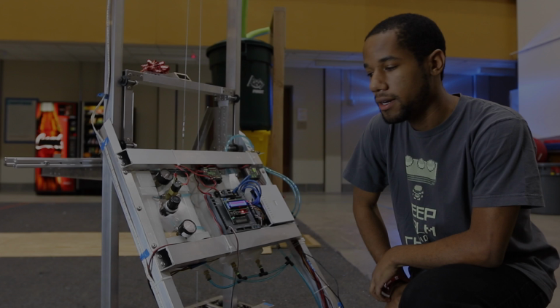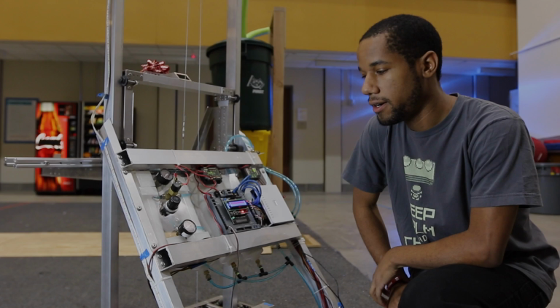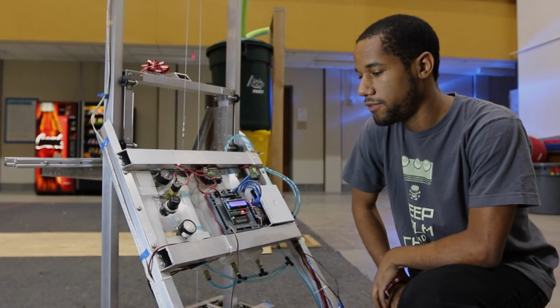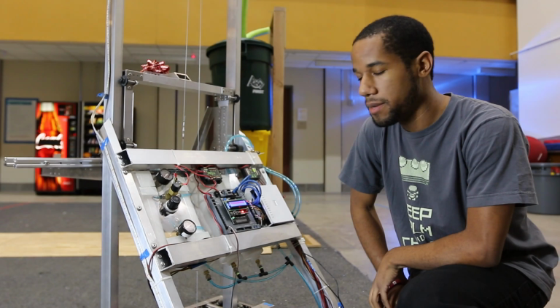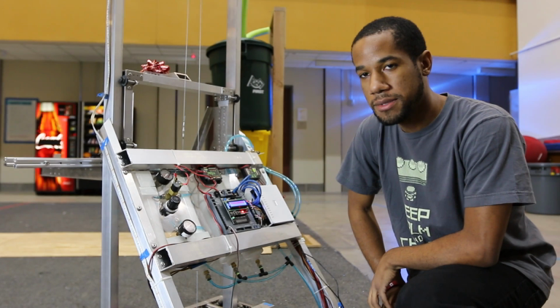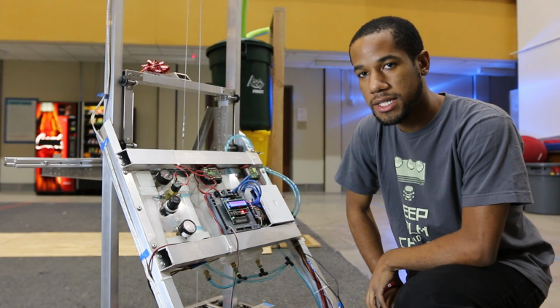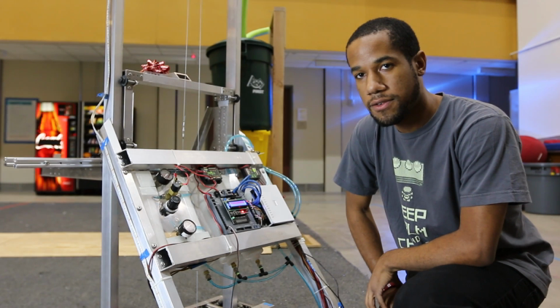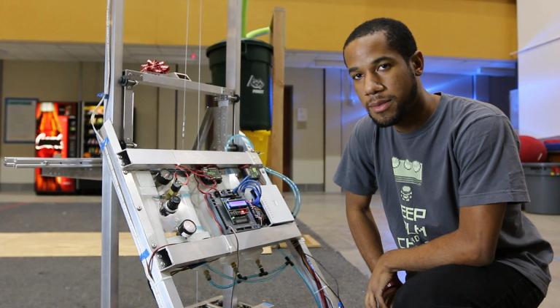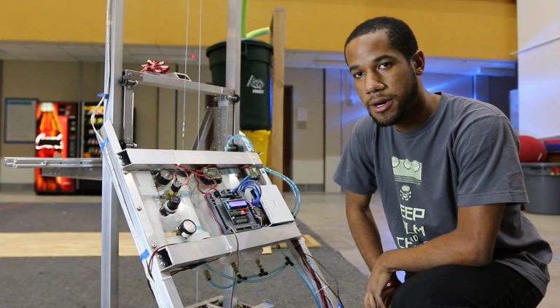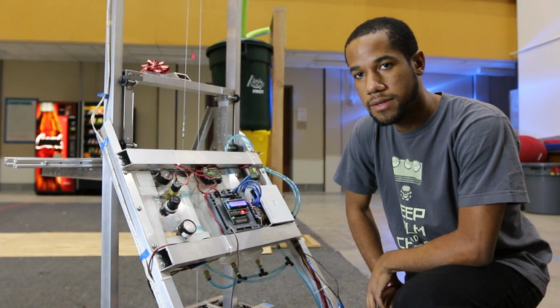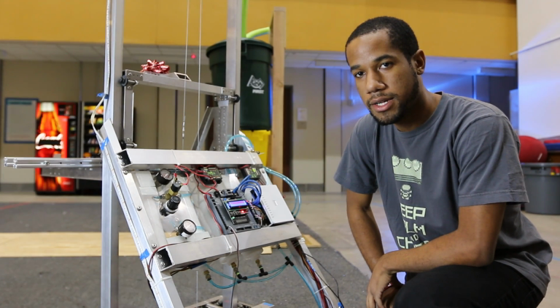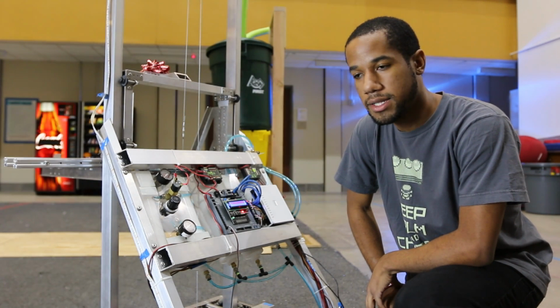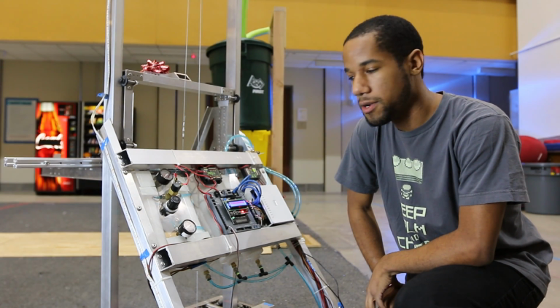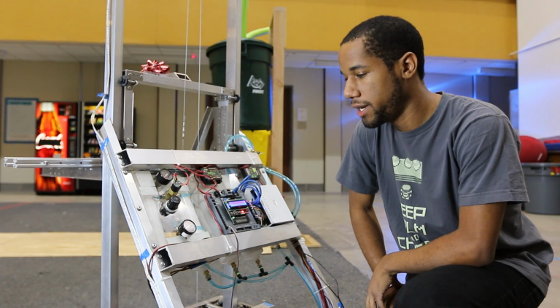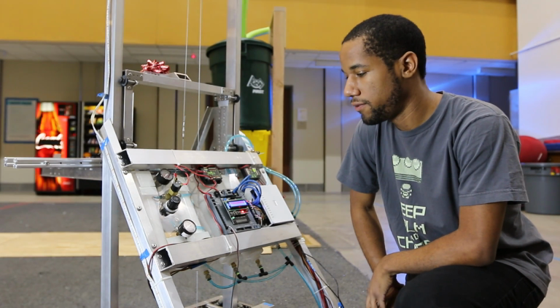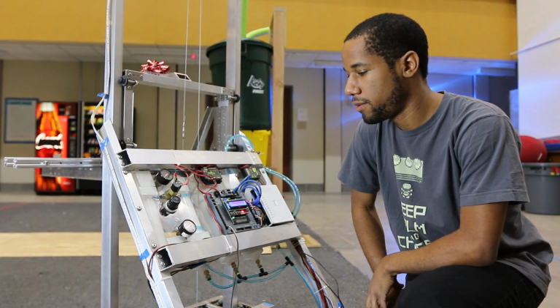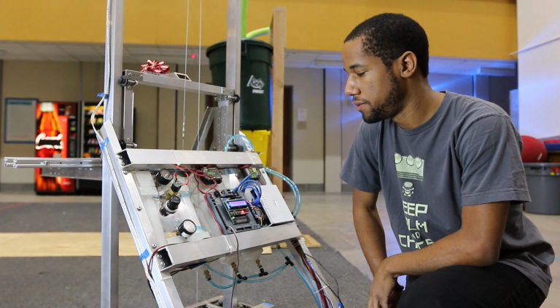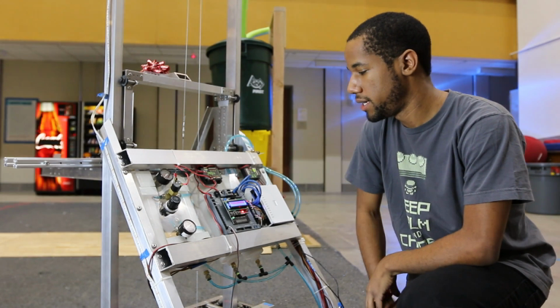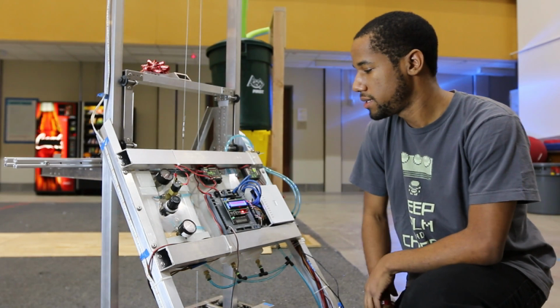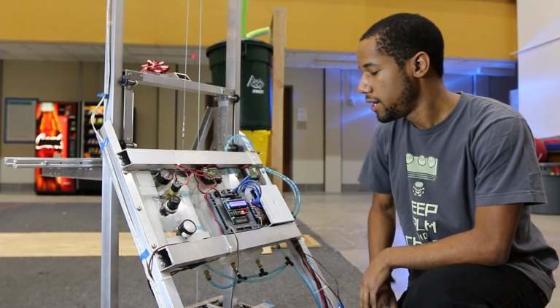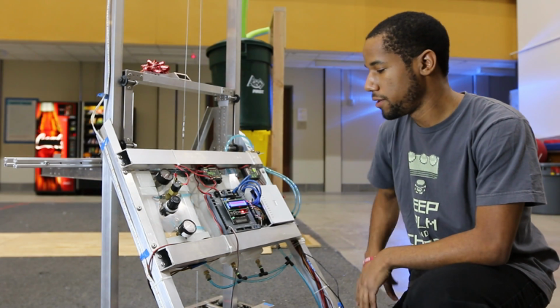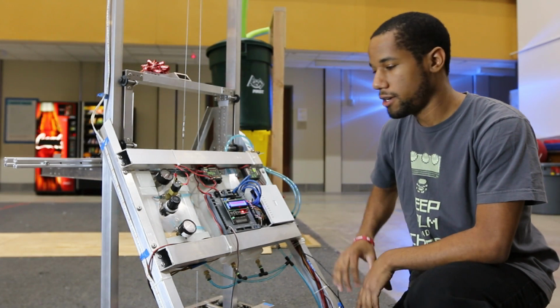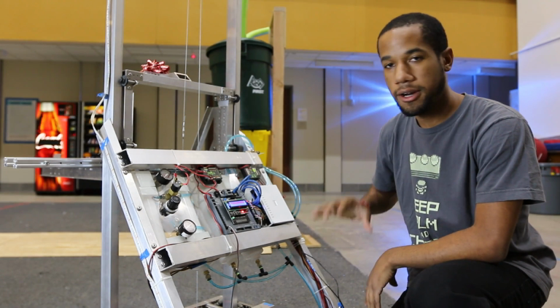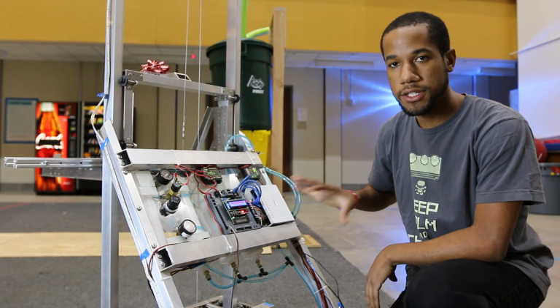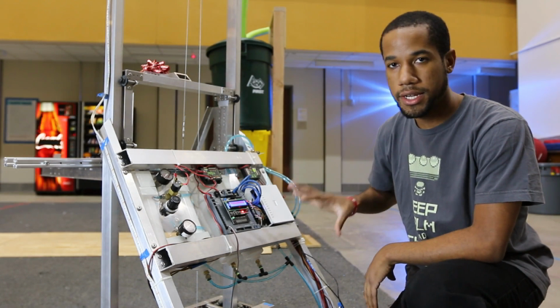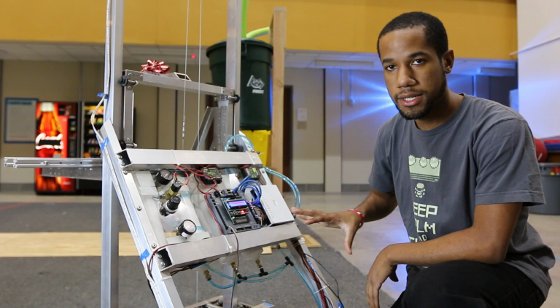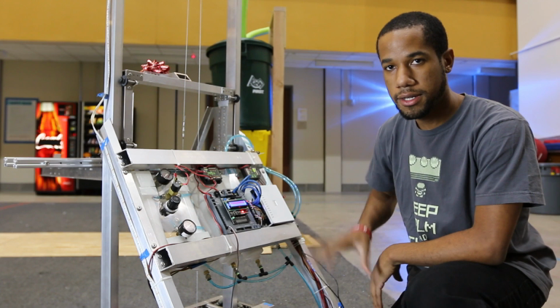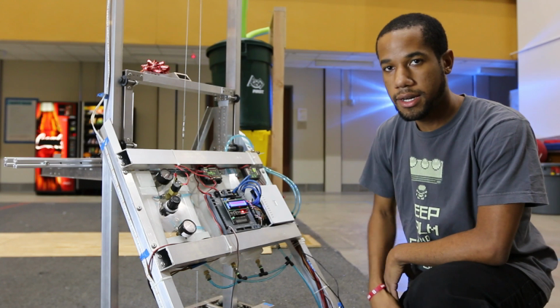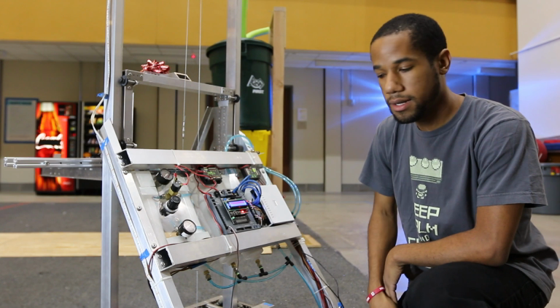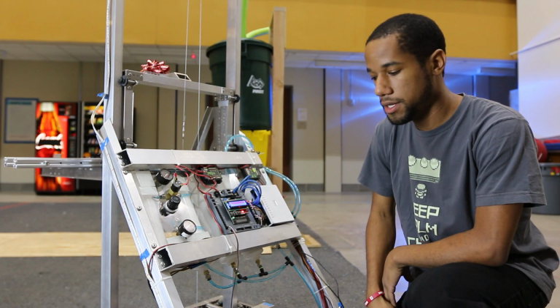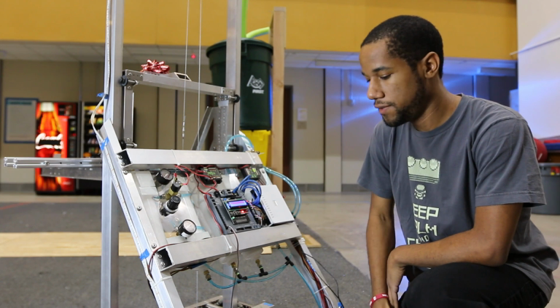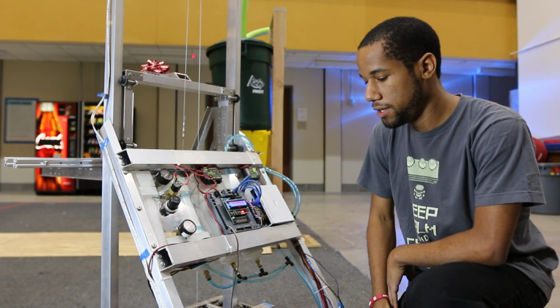All right, everybody. My name is Xavier. I'm a part of Team Orion for Robot 3 Days. We're going to talk about our electronics here in this video.